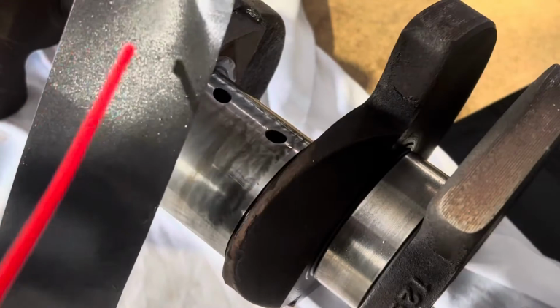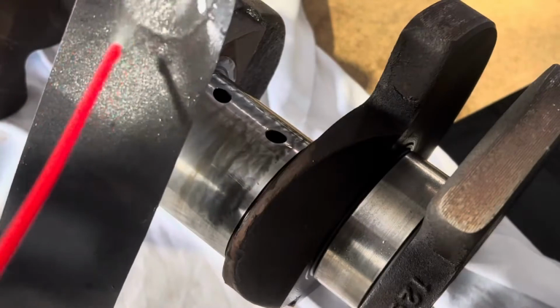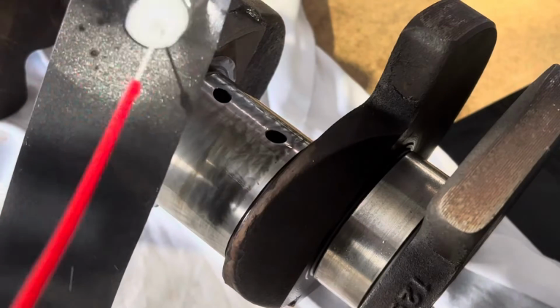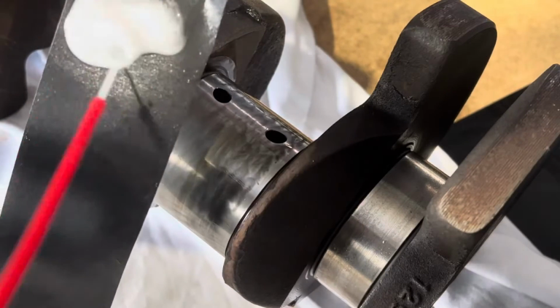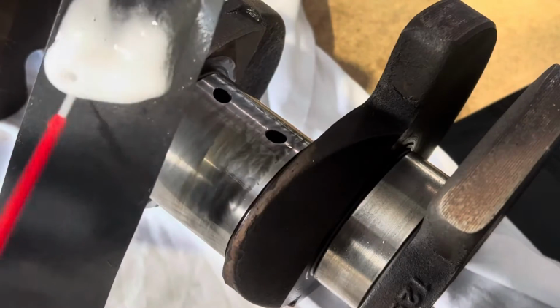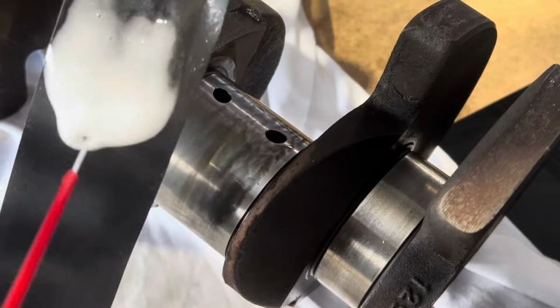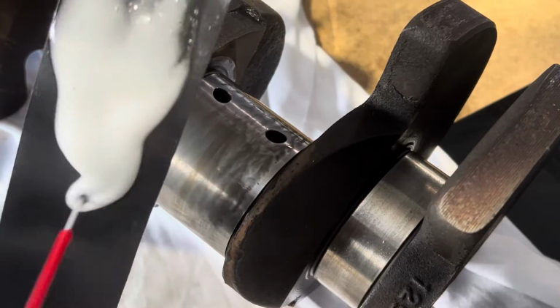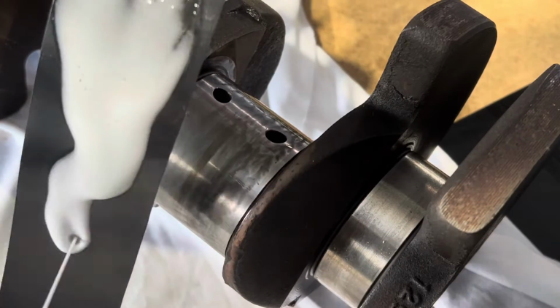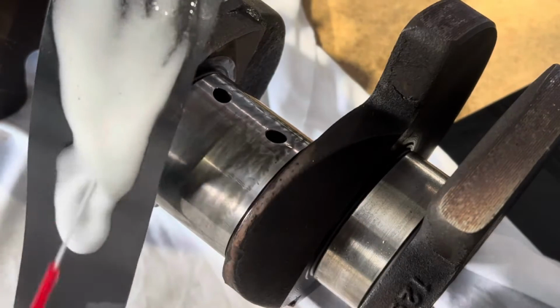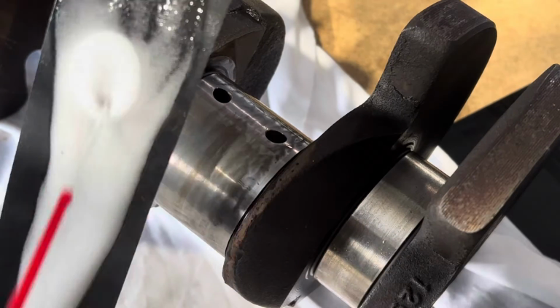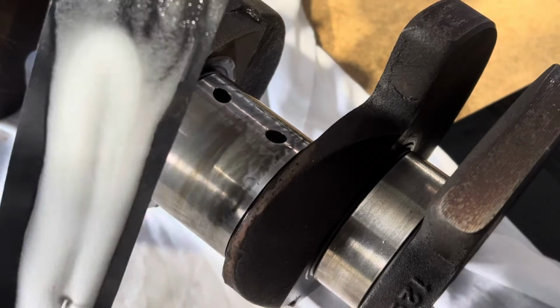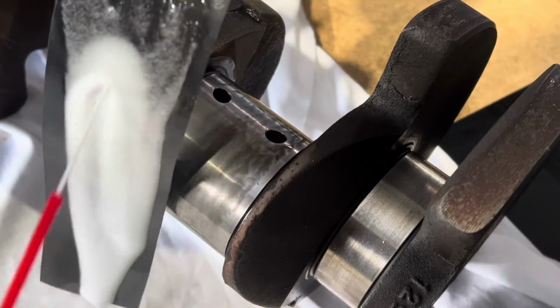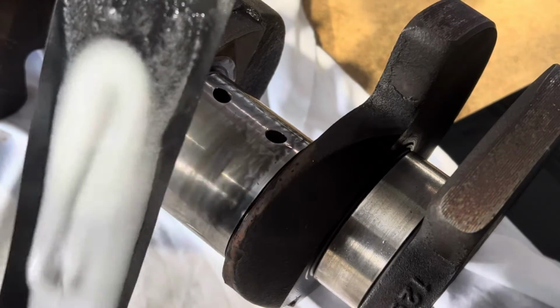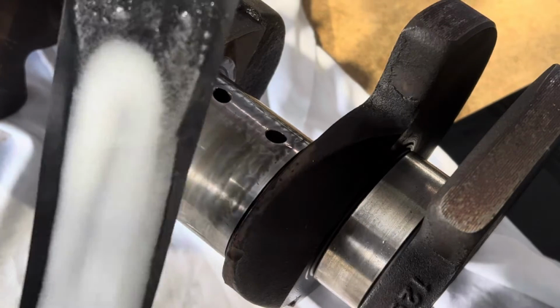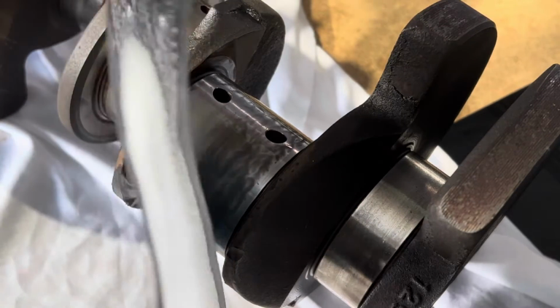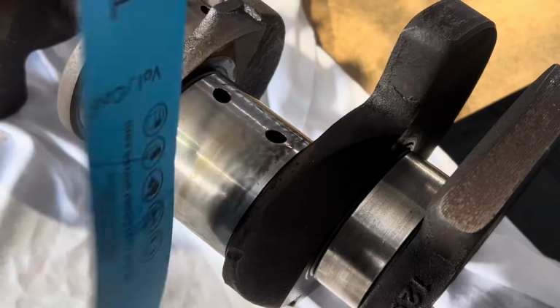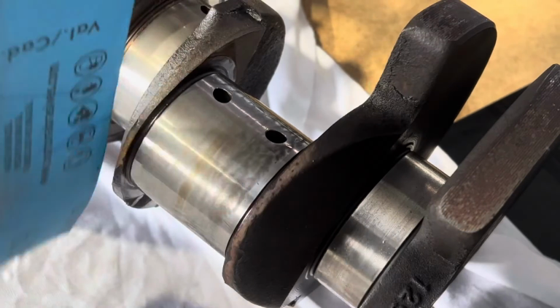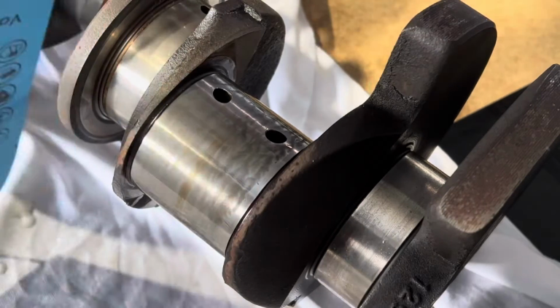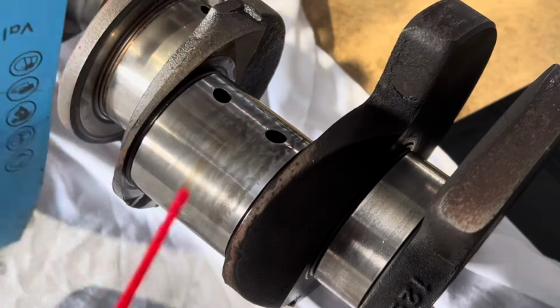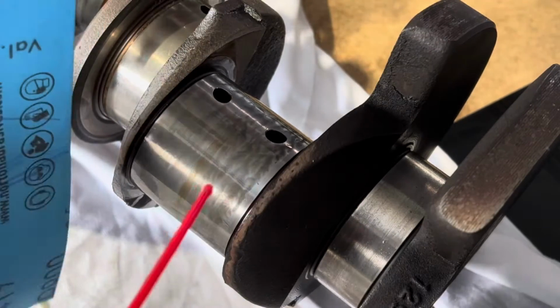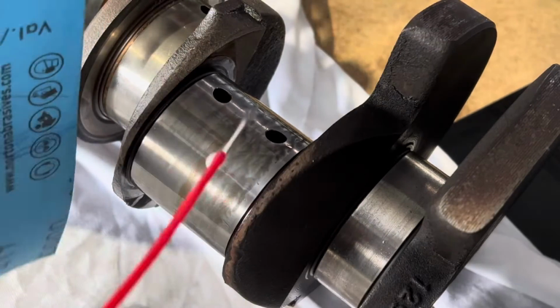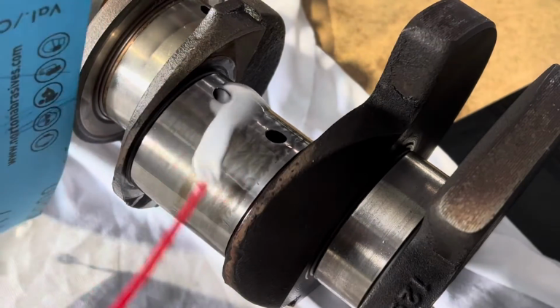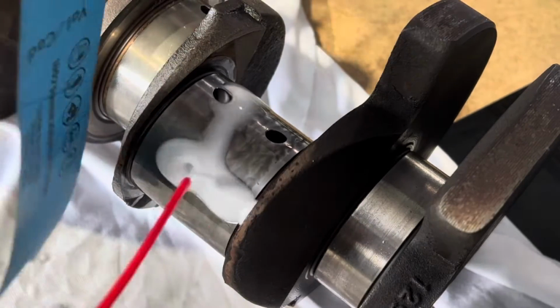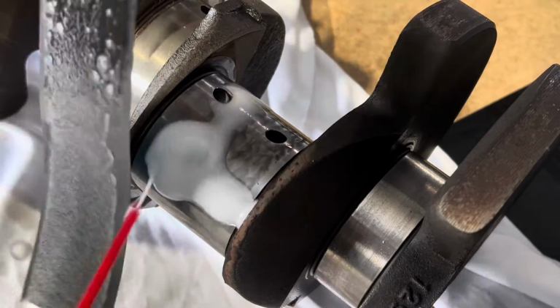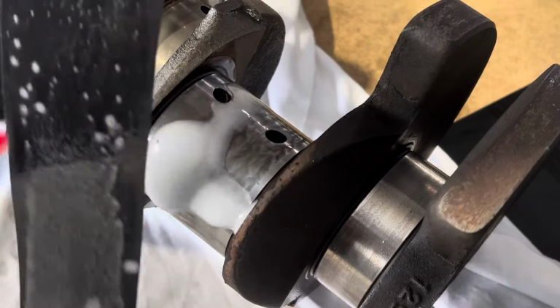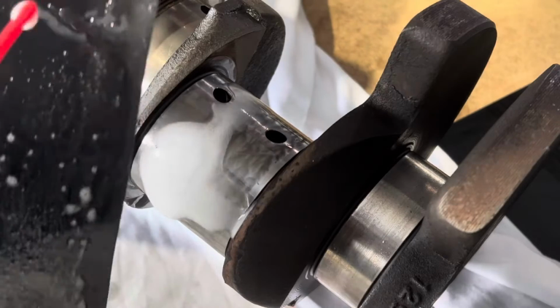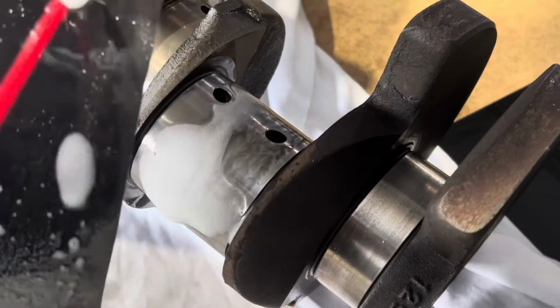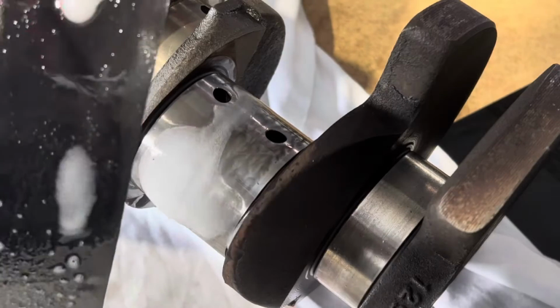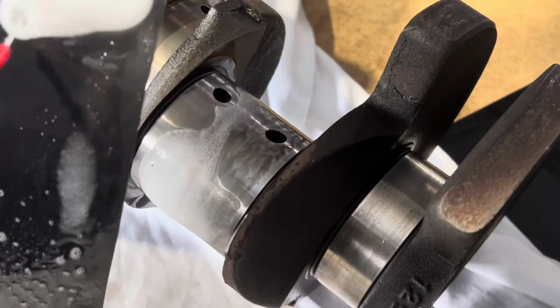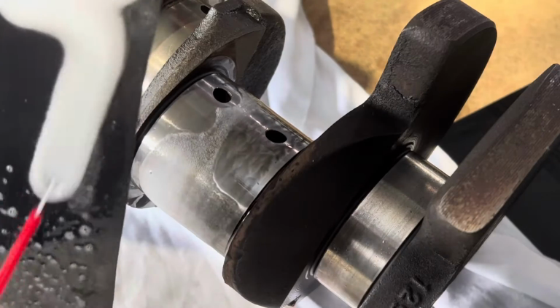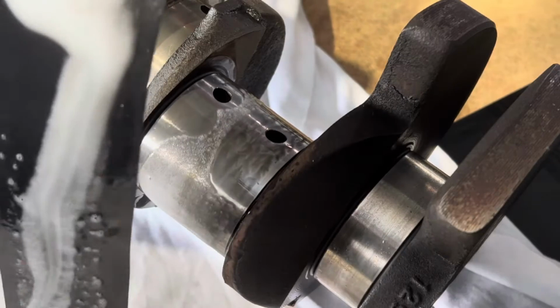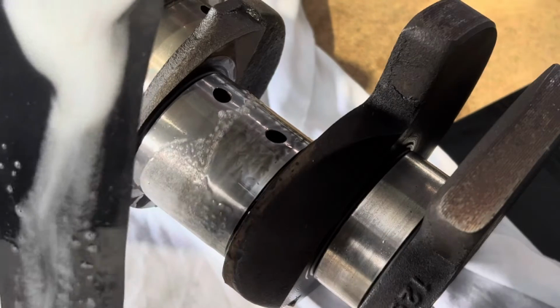Periodically stop and make sure you're giving that sandpaper a bit of a clean up with some WD-40, just so that it gets rid of any build up.